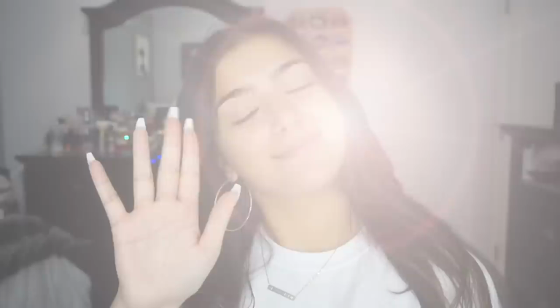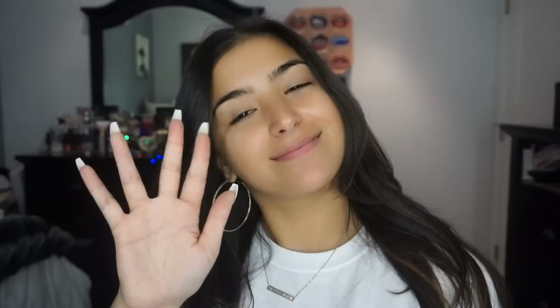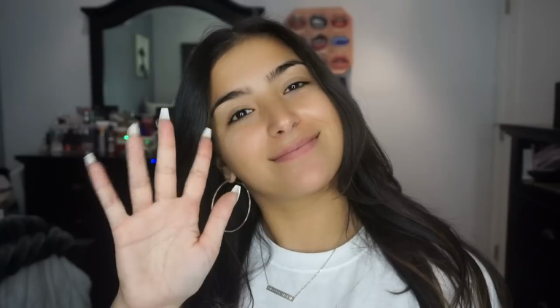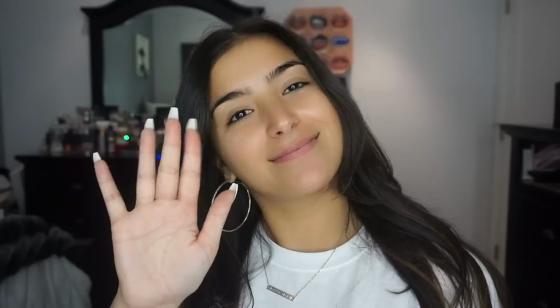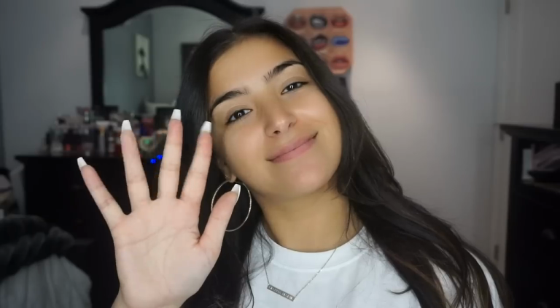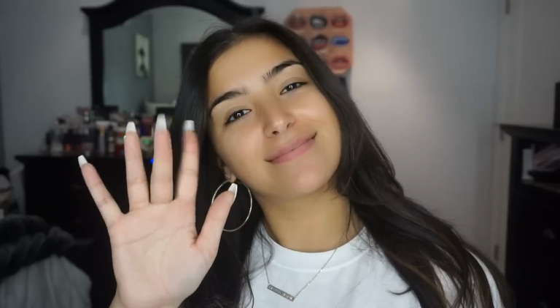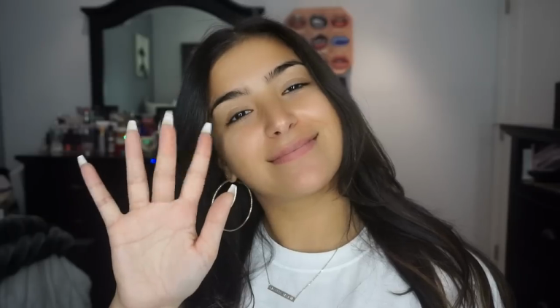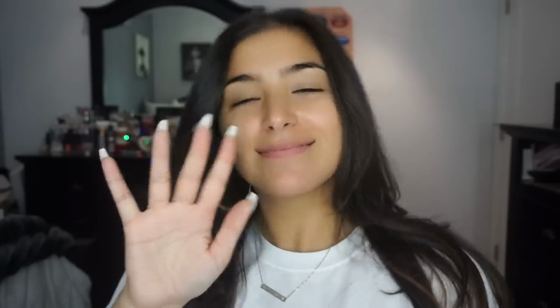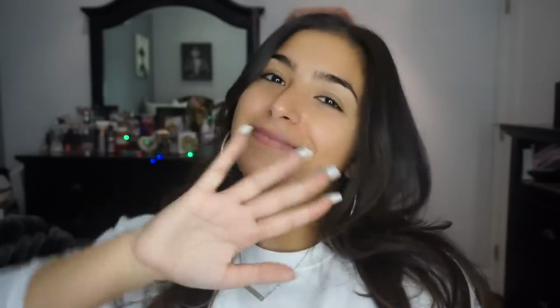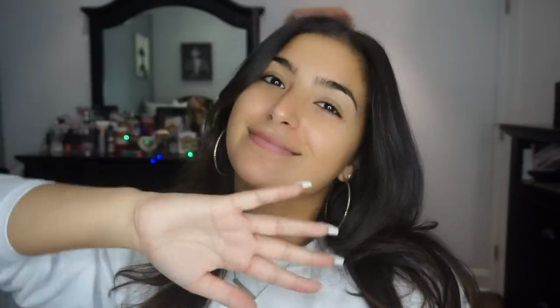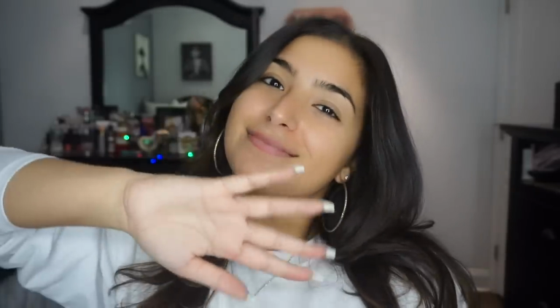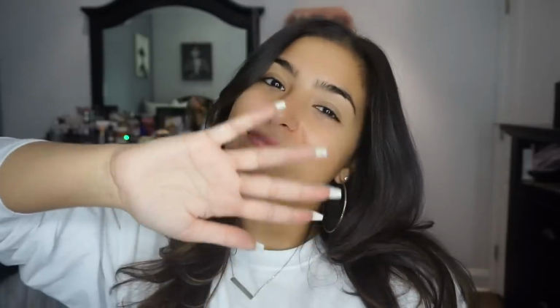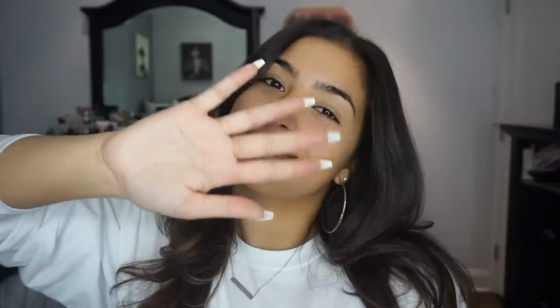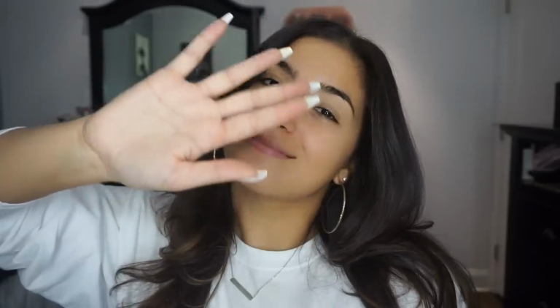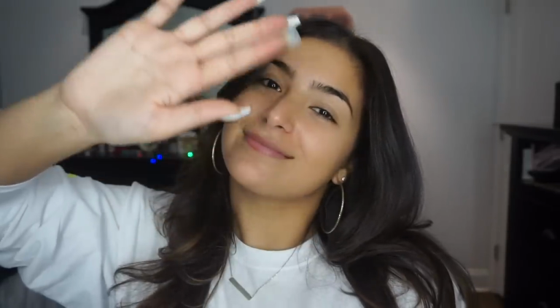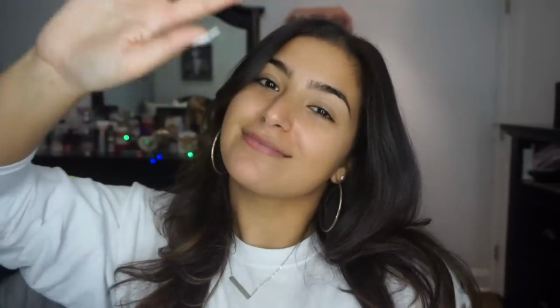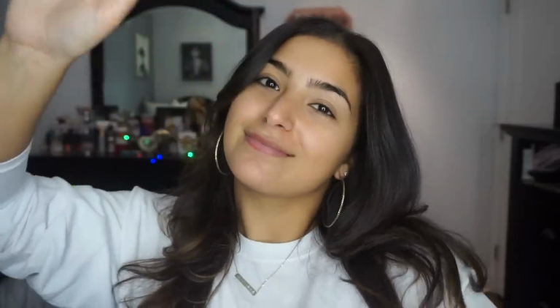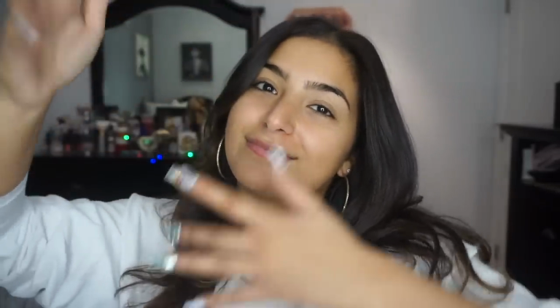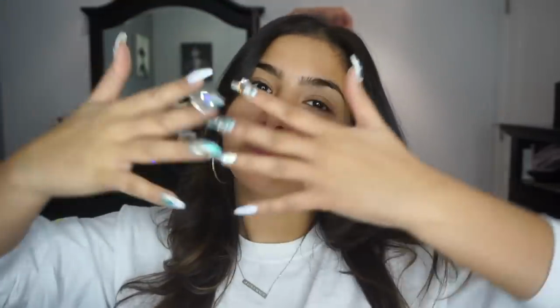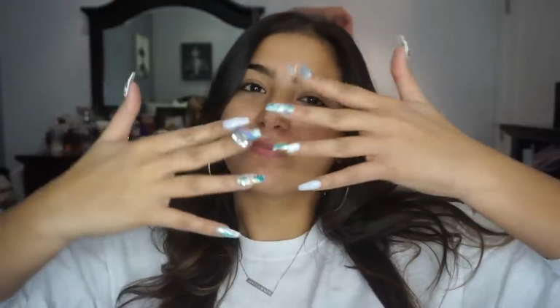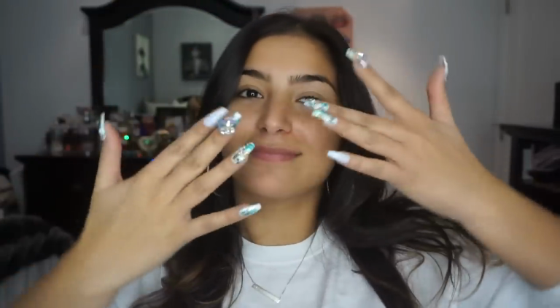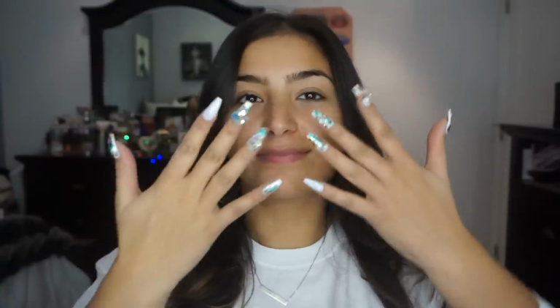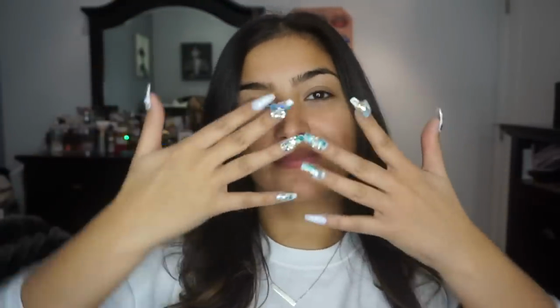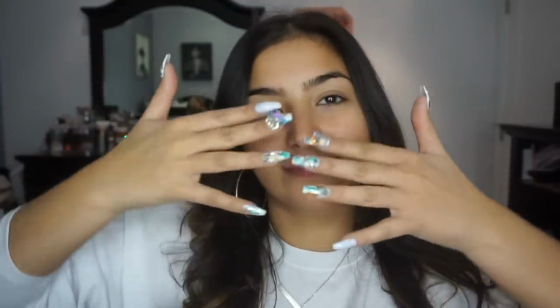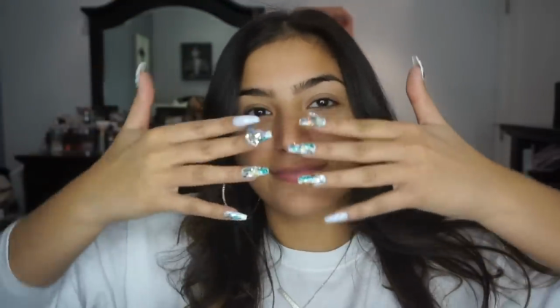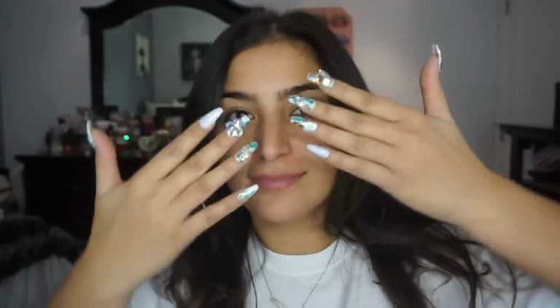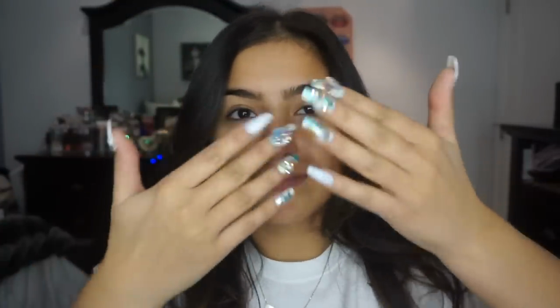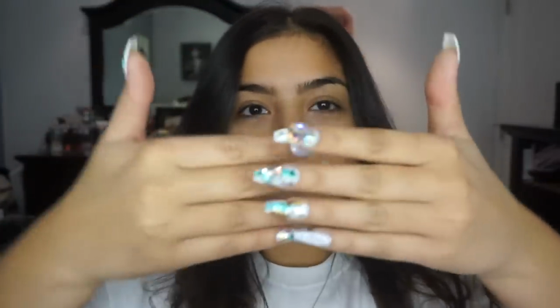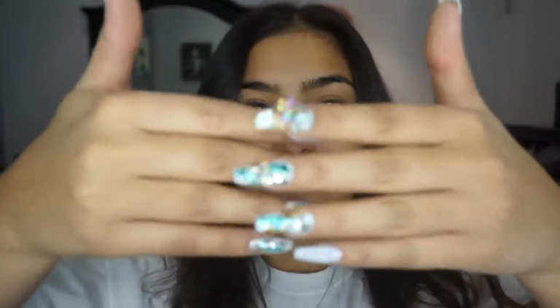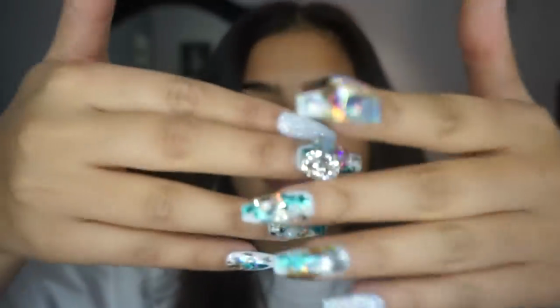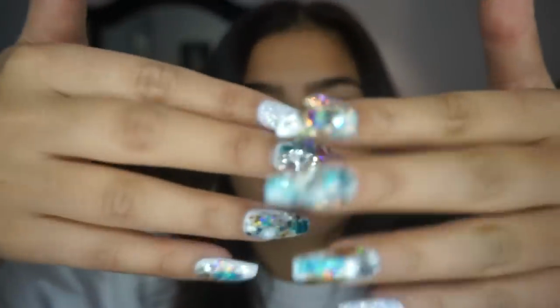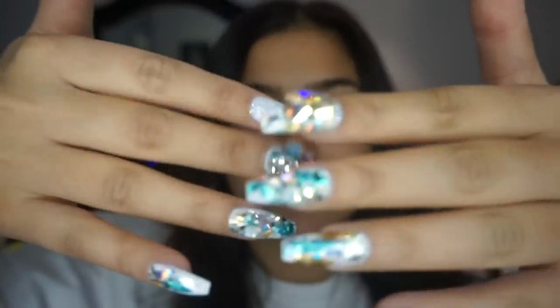Hey guys, welcome back to my channel! It's Christmas time and I'm so obsessed with these nails.